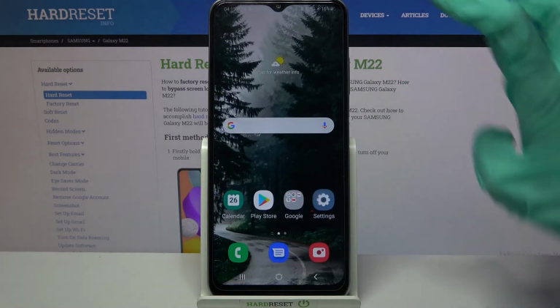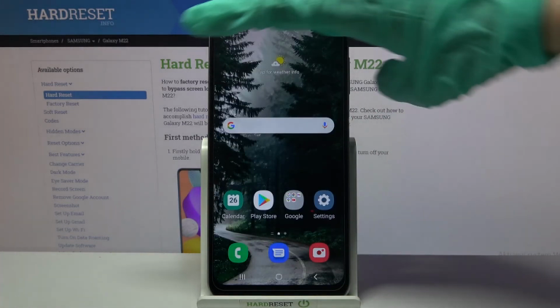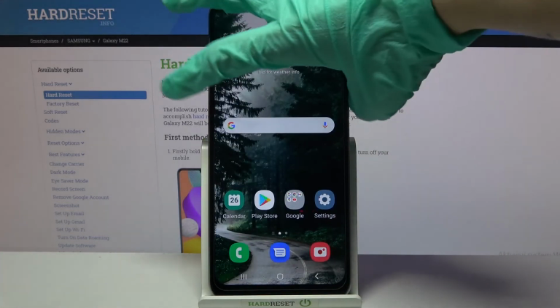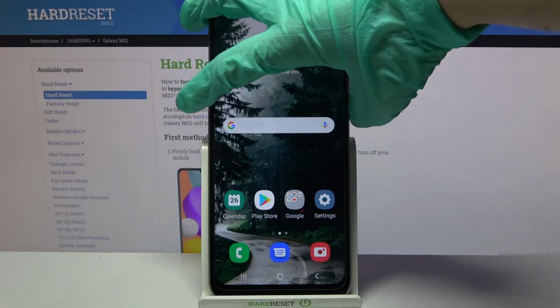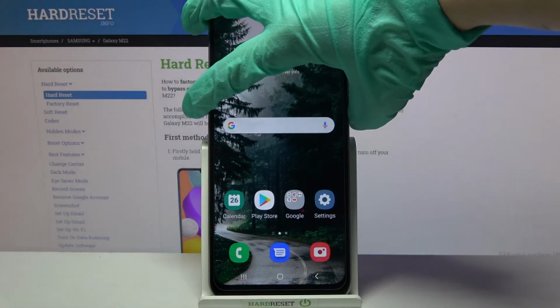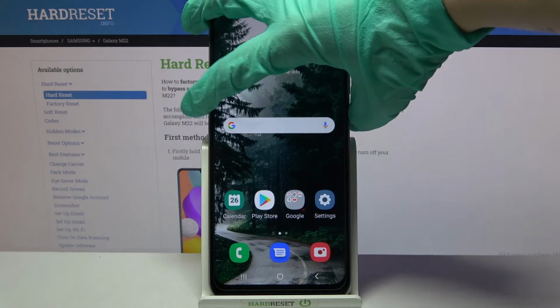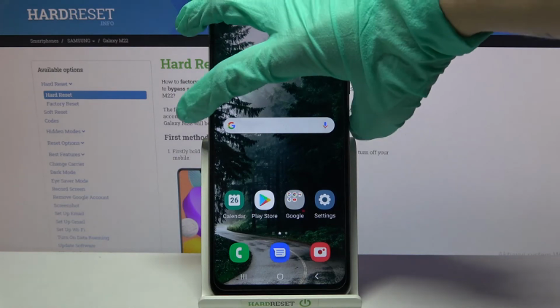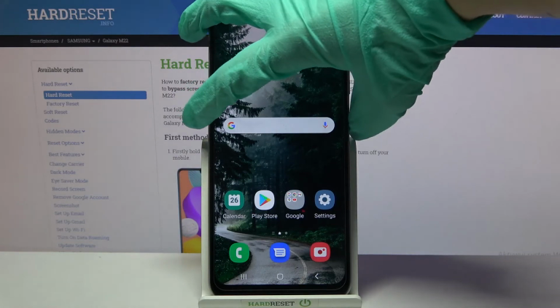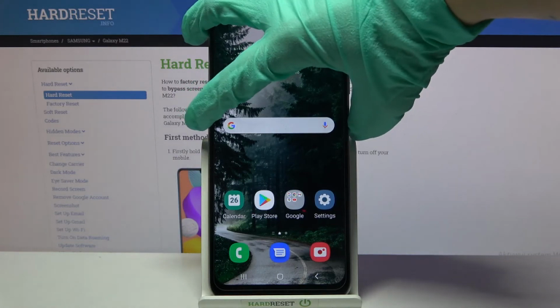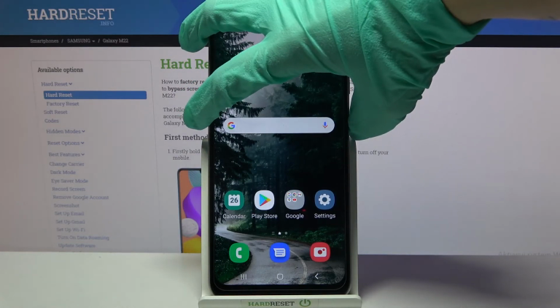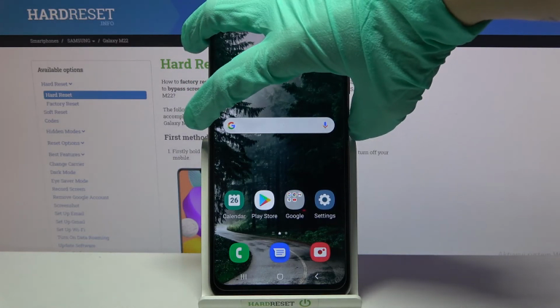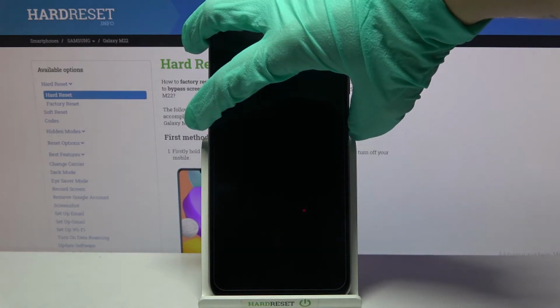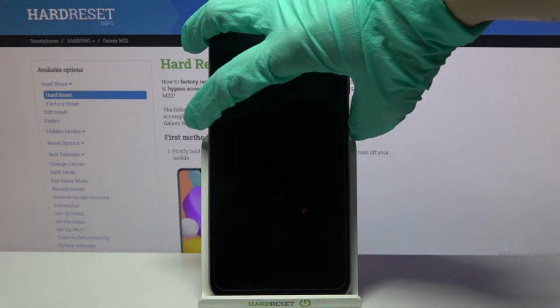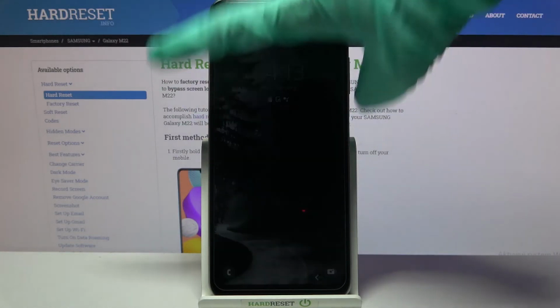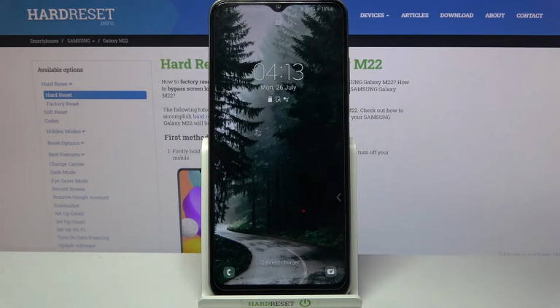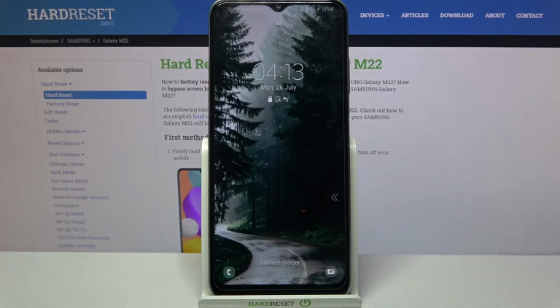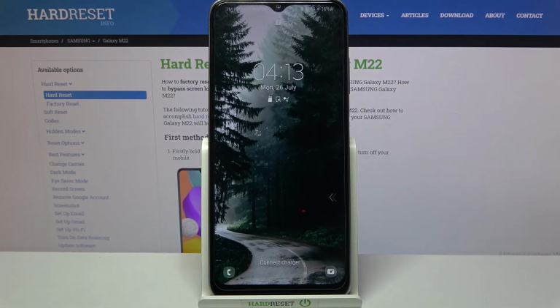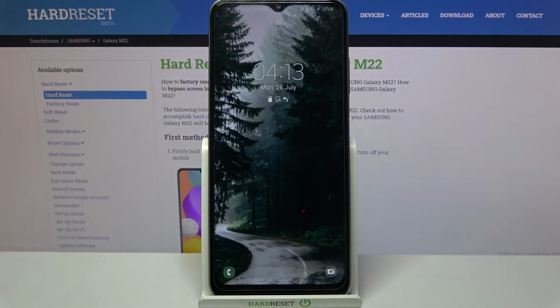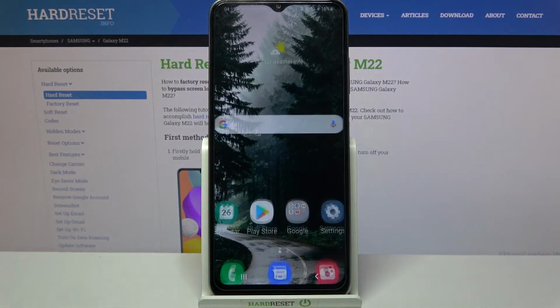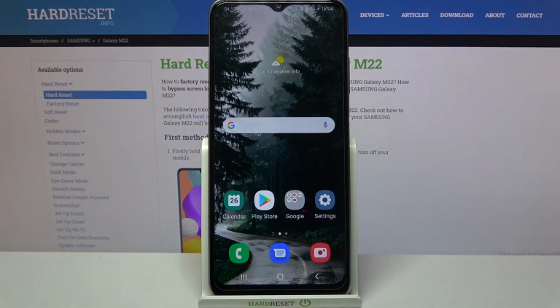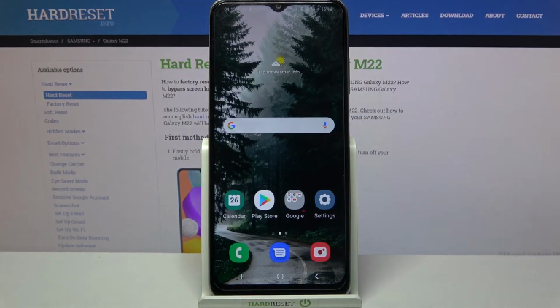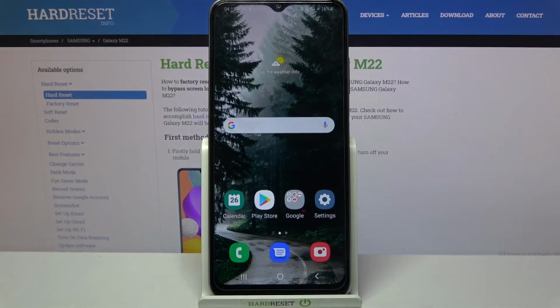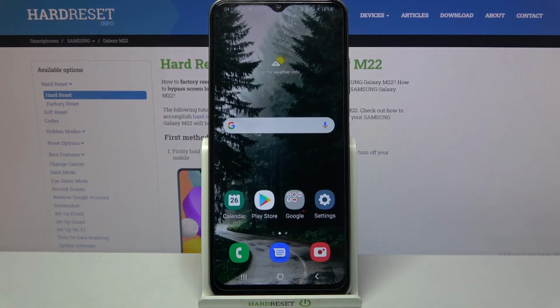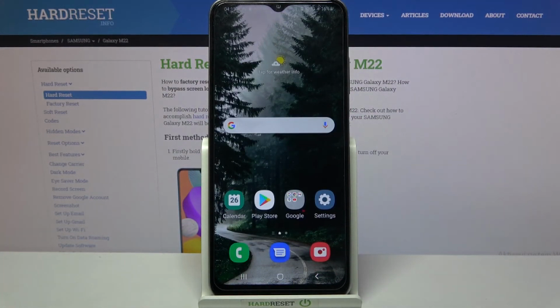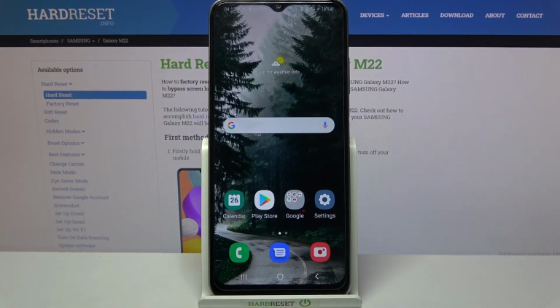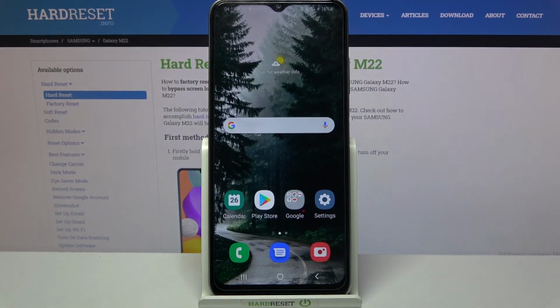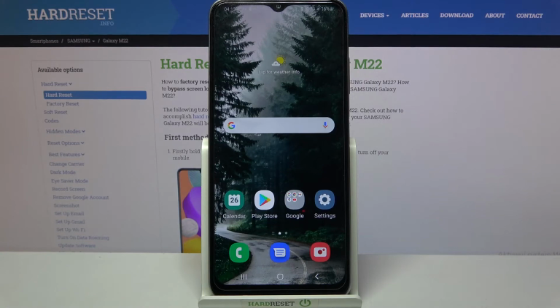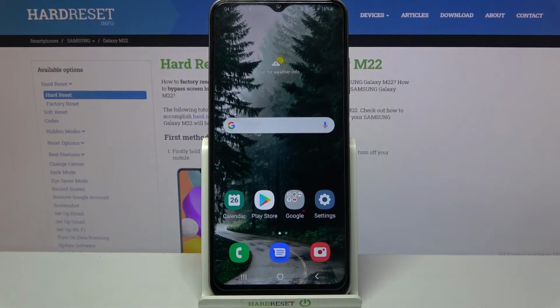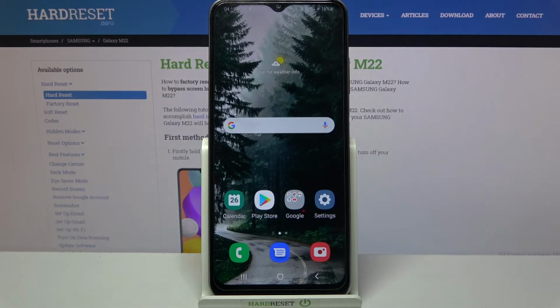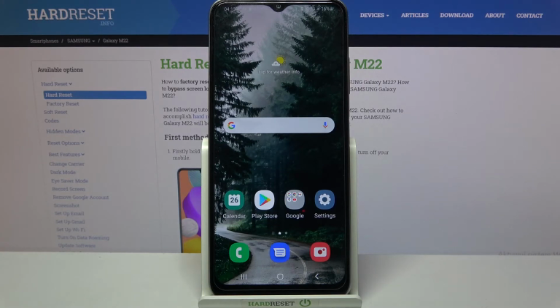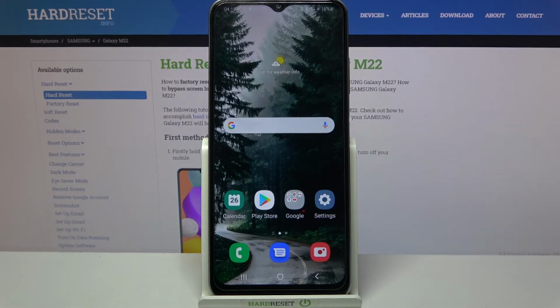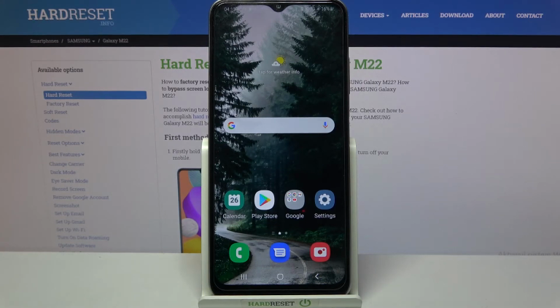So now when I turn off my screen and then turn it back on, face unlock is working properly.